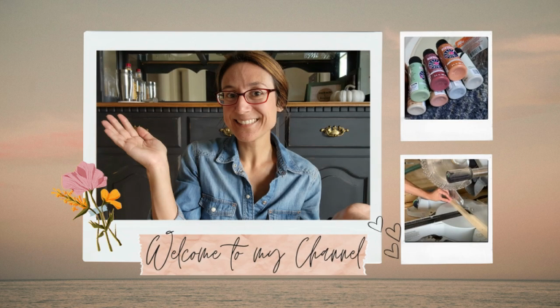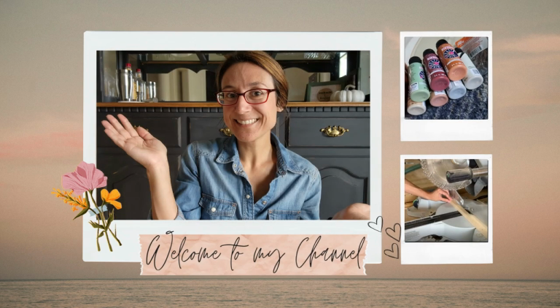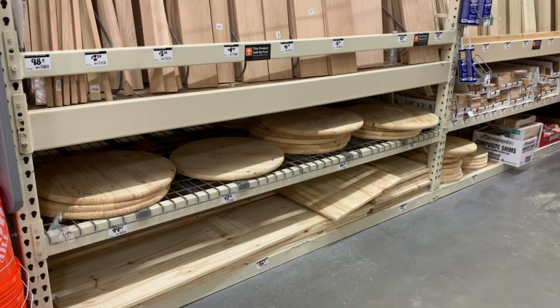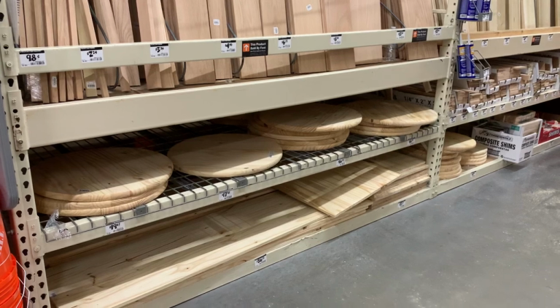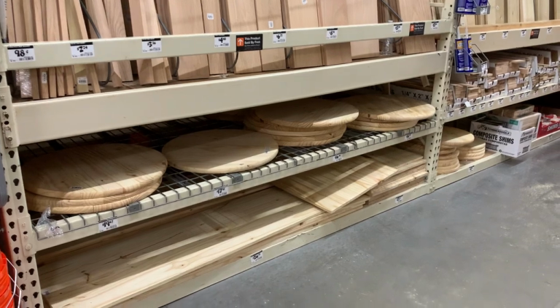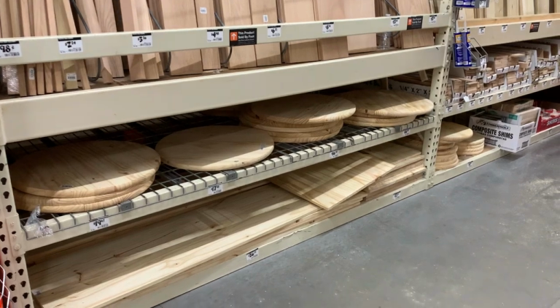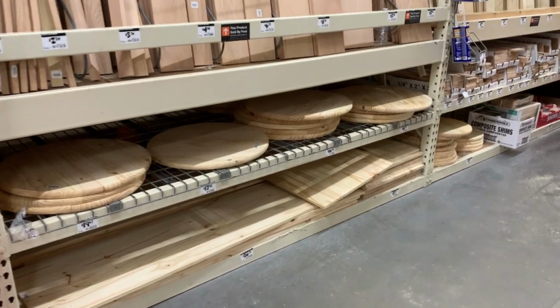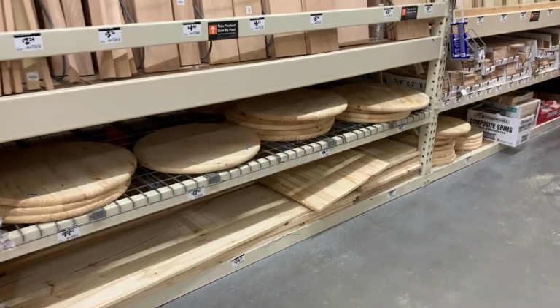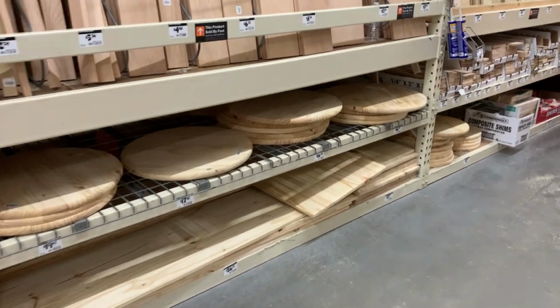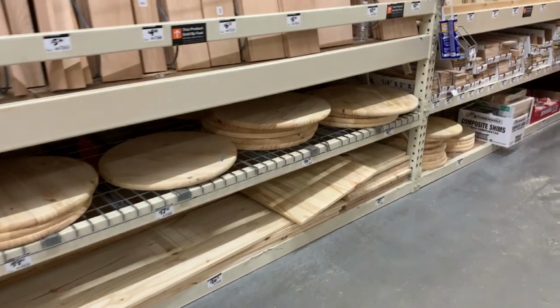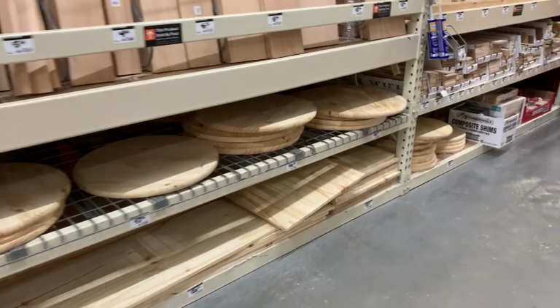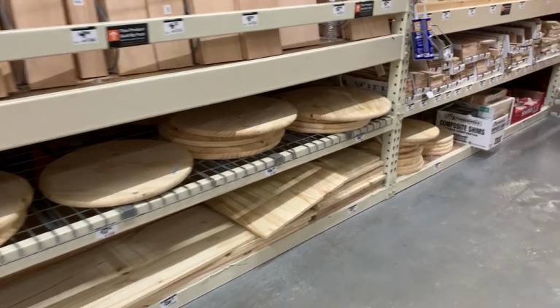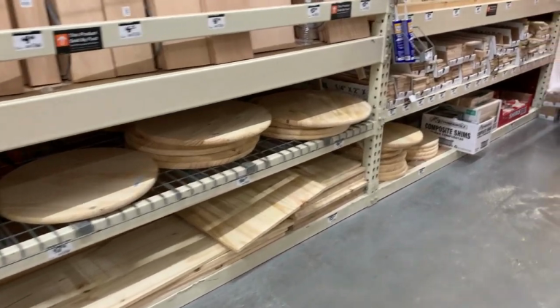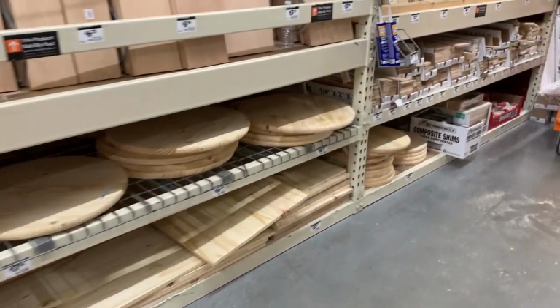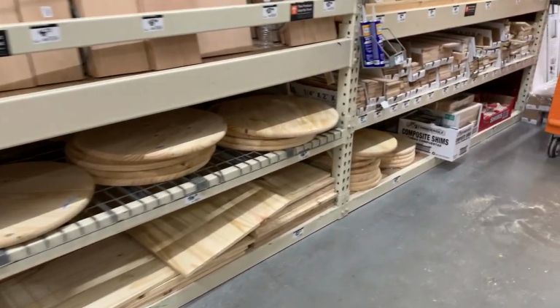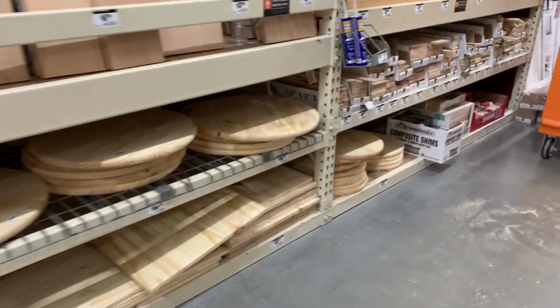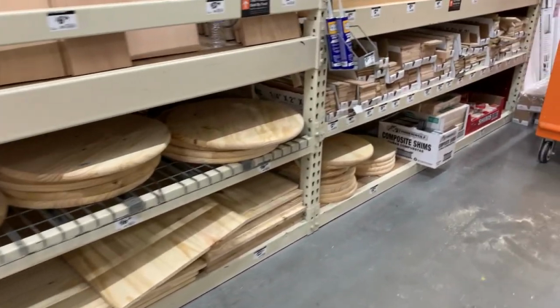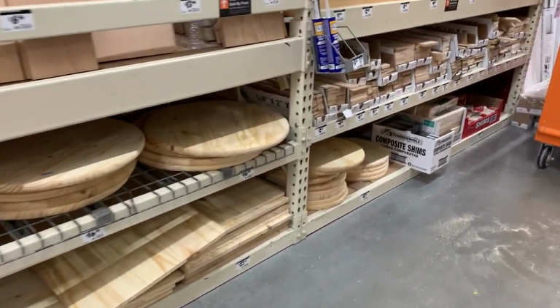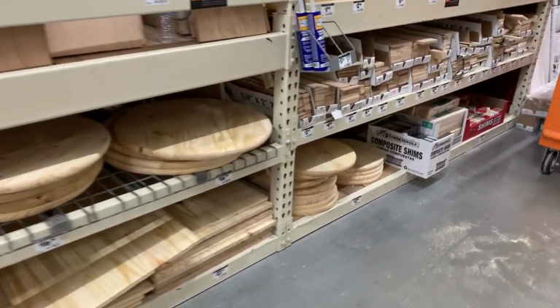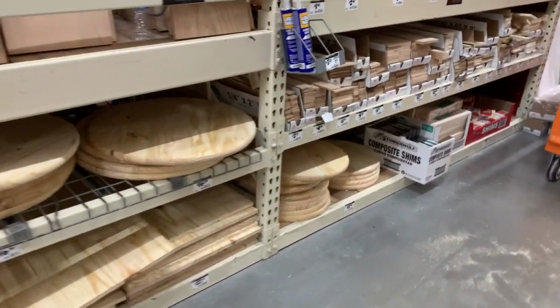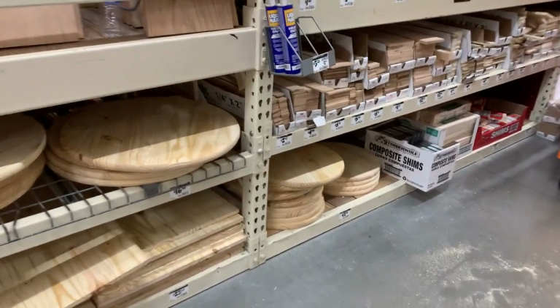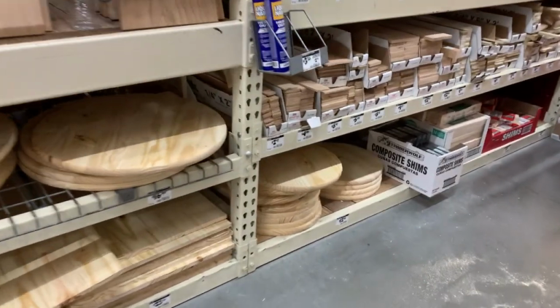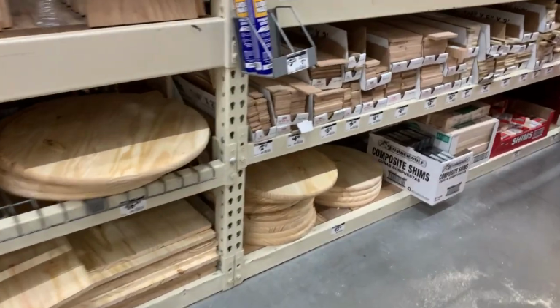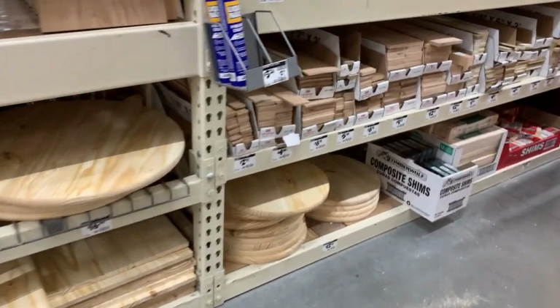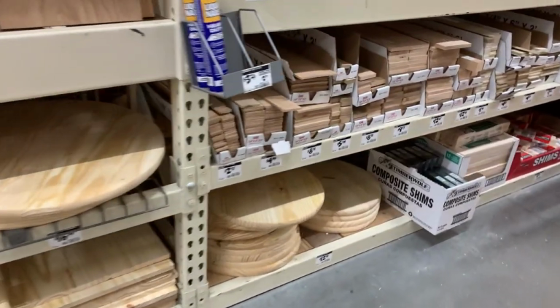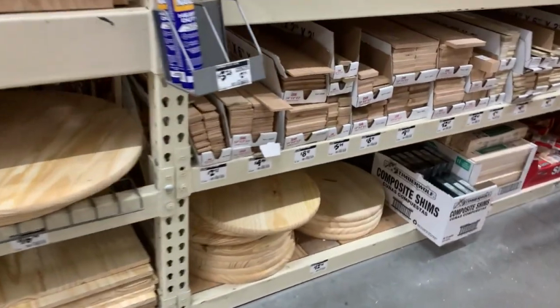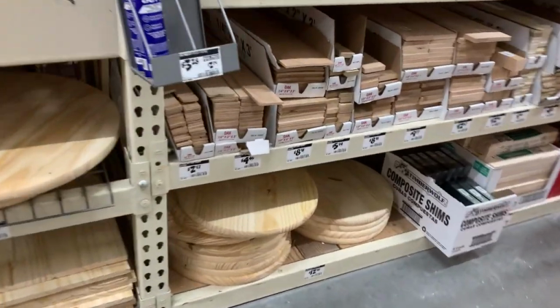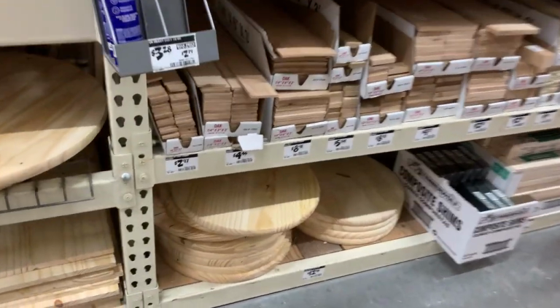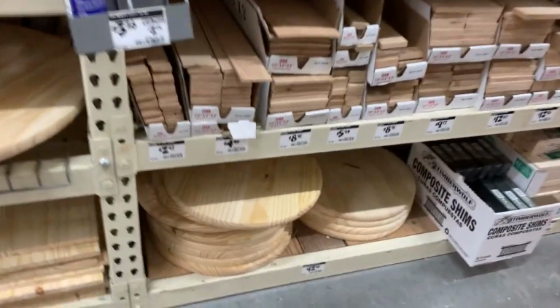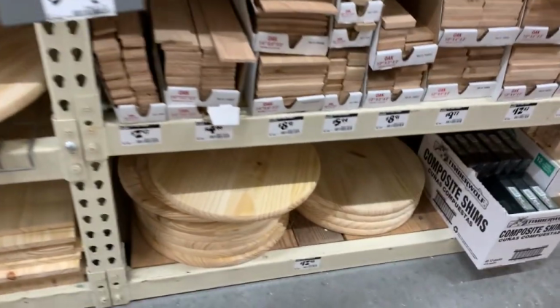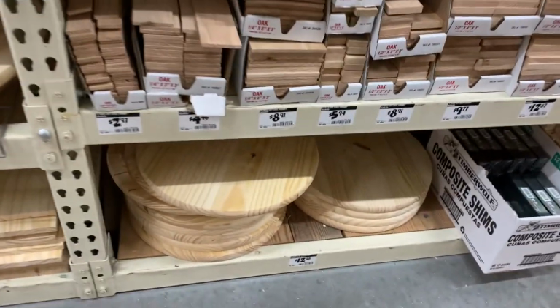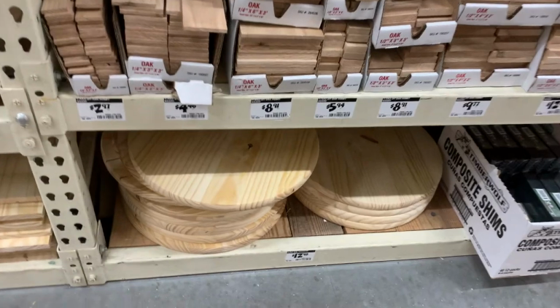Hi friends, welcome back to my channel. We're going to hop right into these DIY projects and thrift flips.